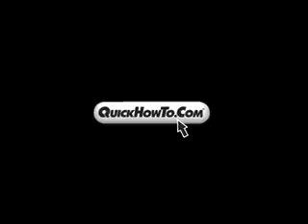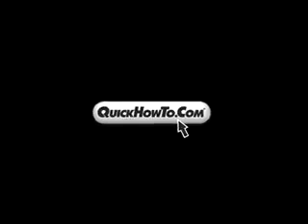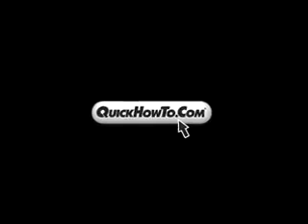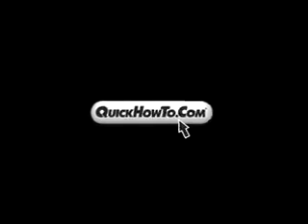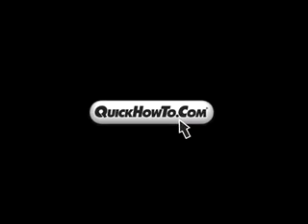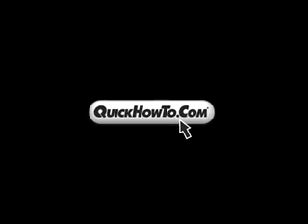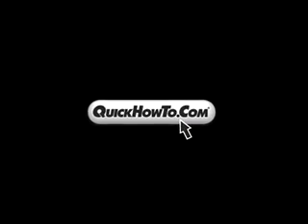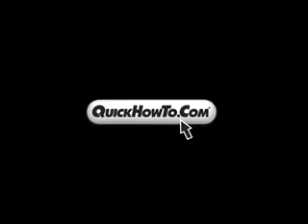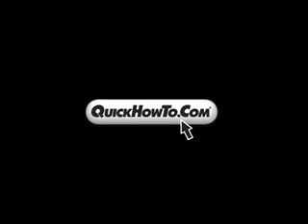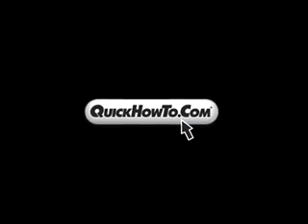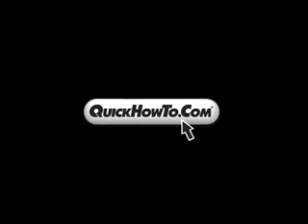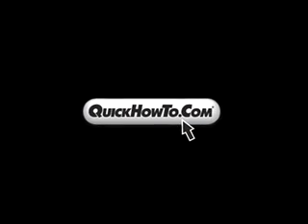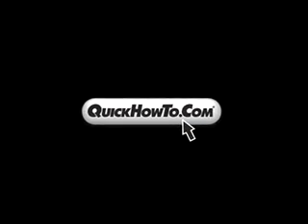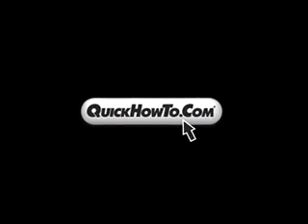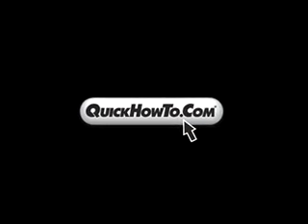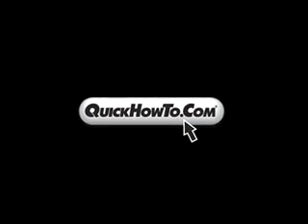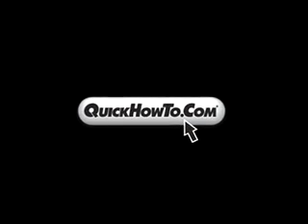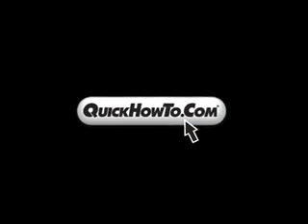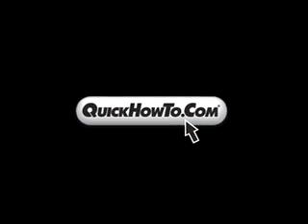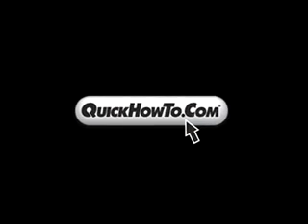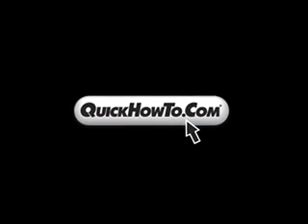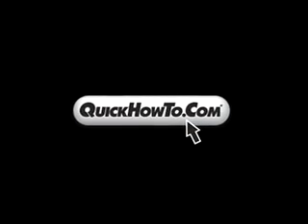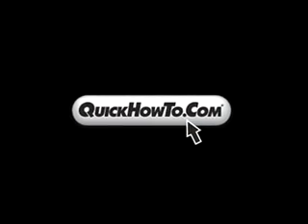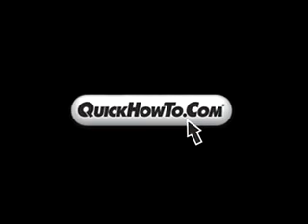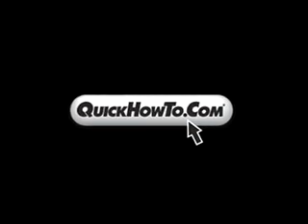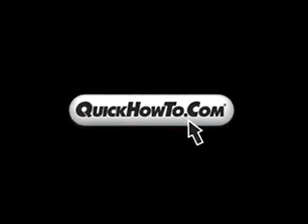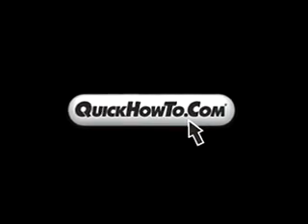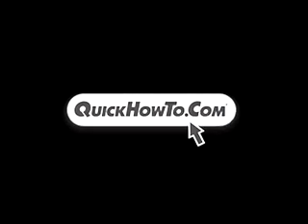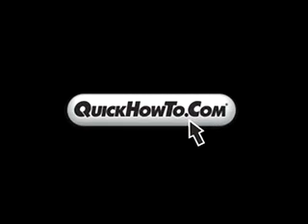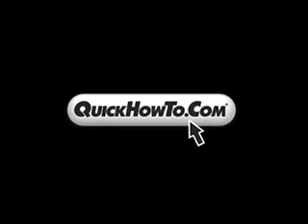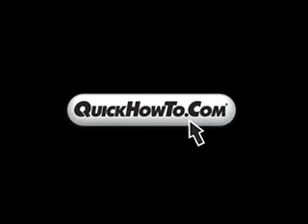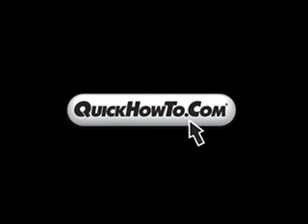For more information on rescue booster packs, batteries, and material handling products, visit QuickHowTo.com.